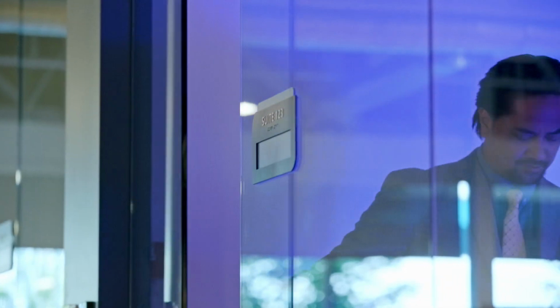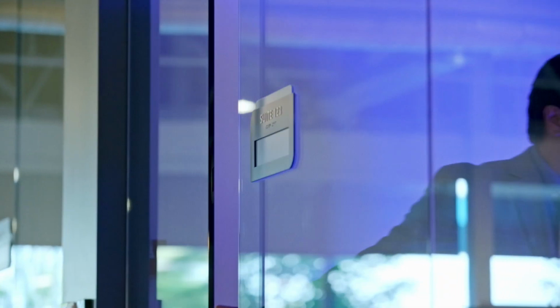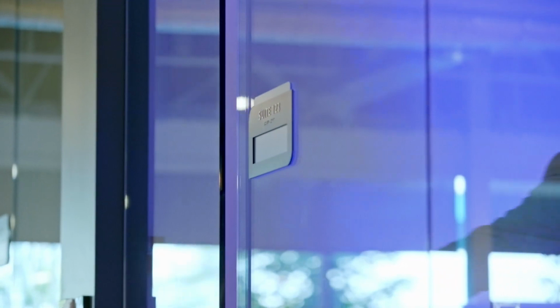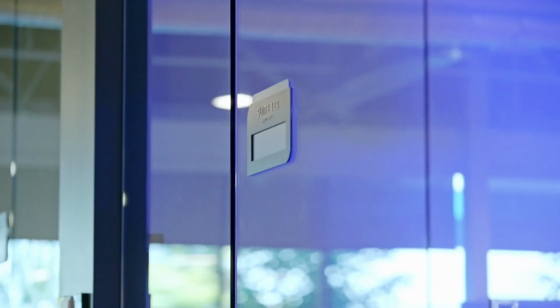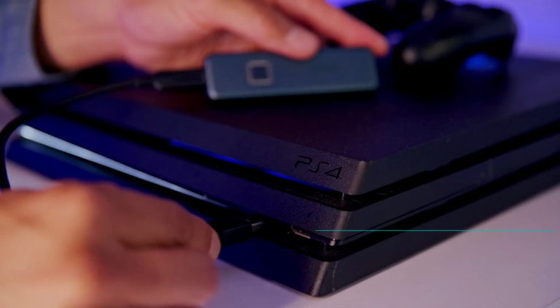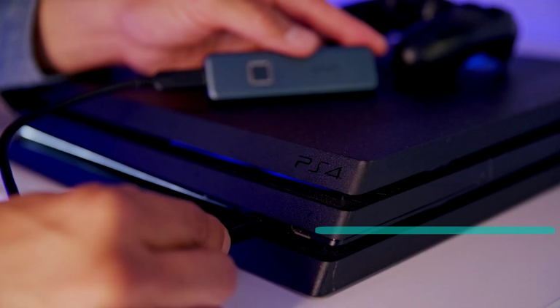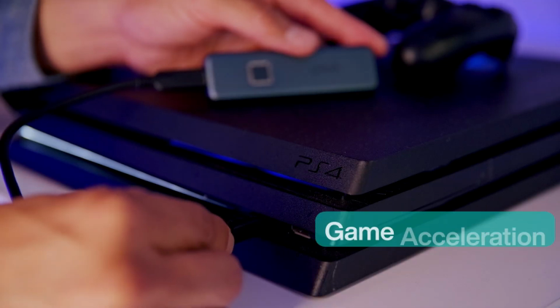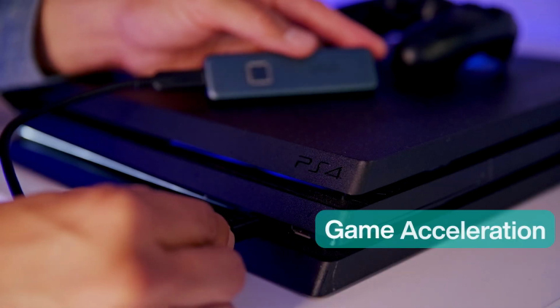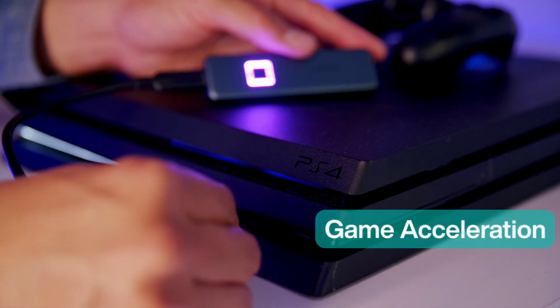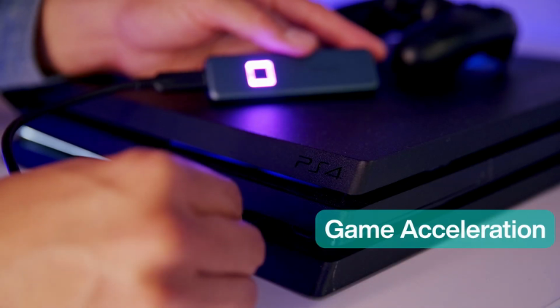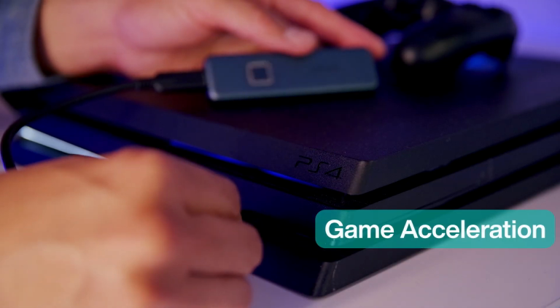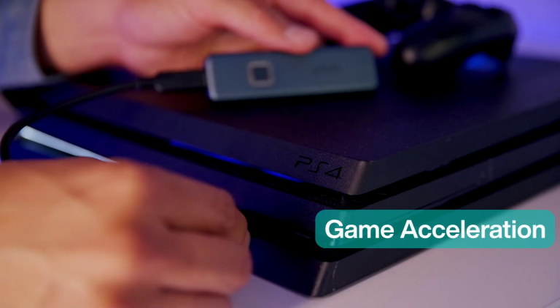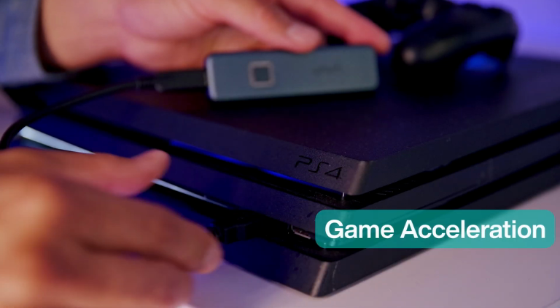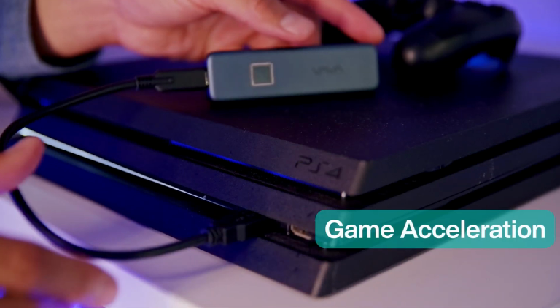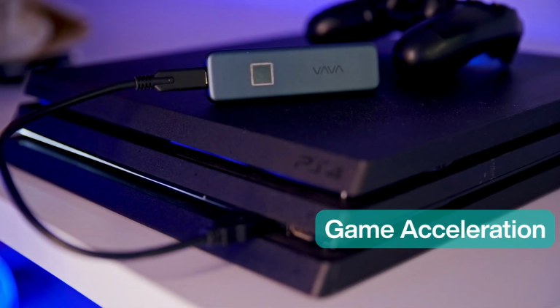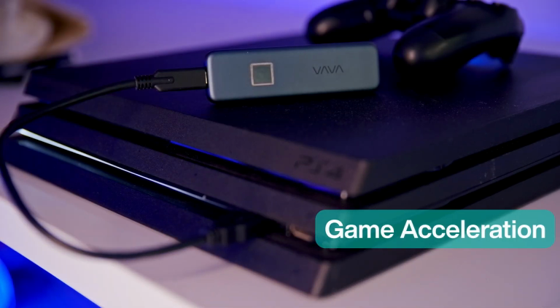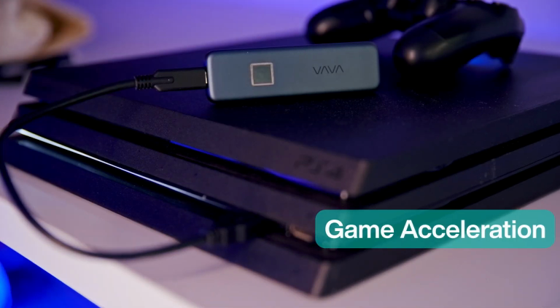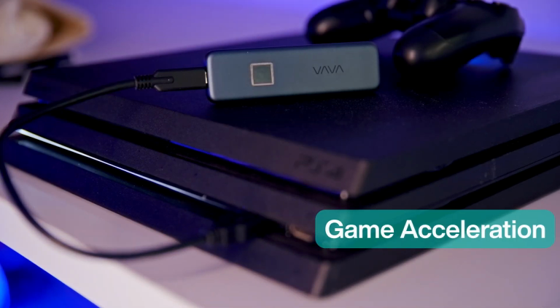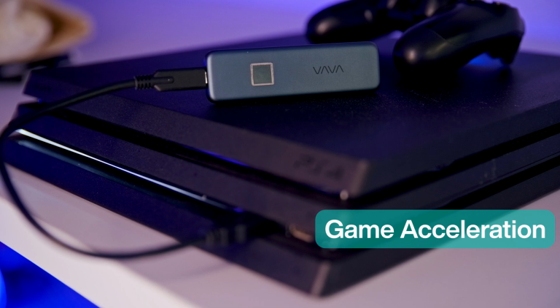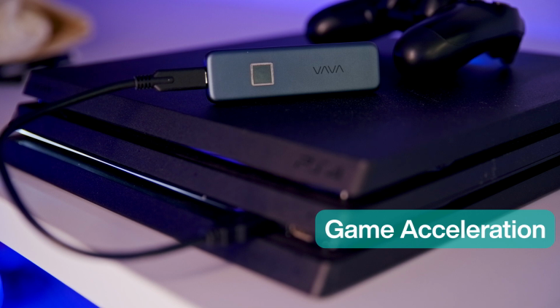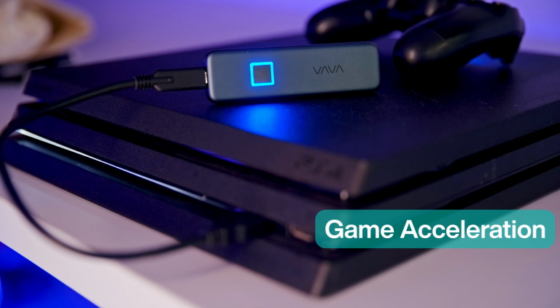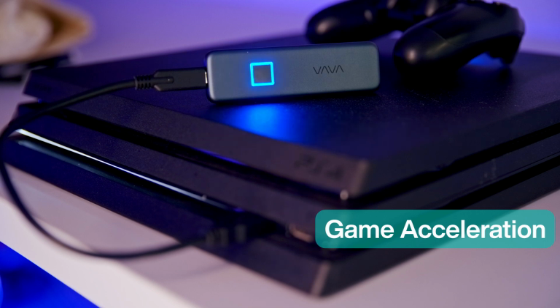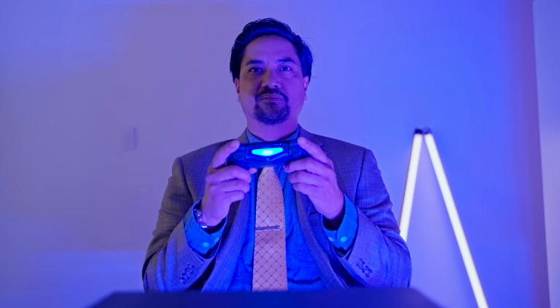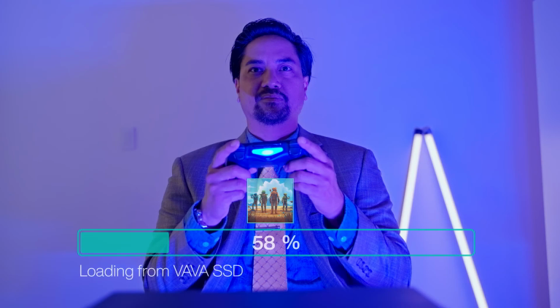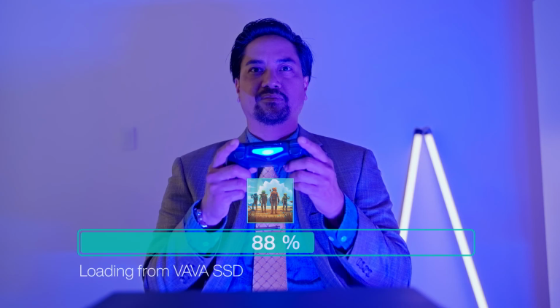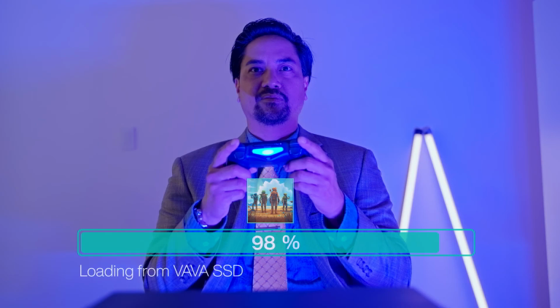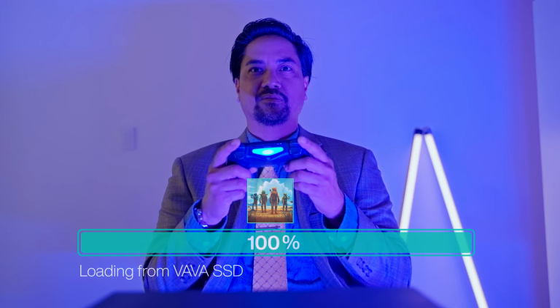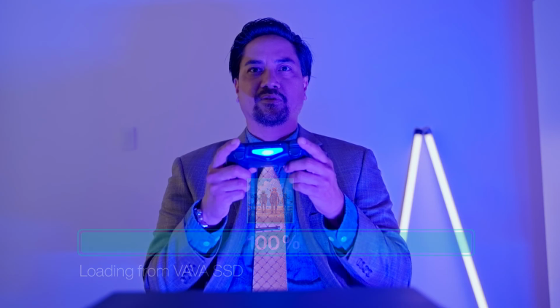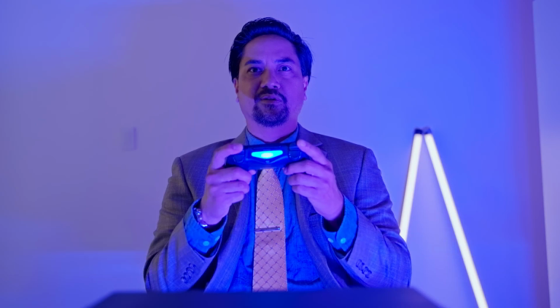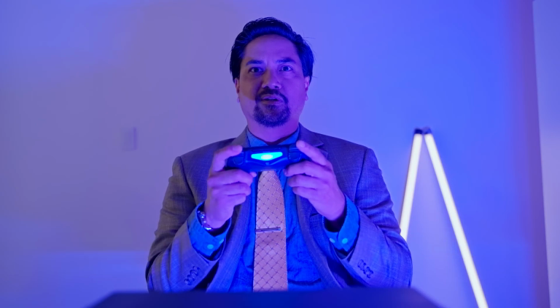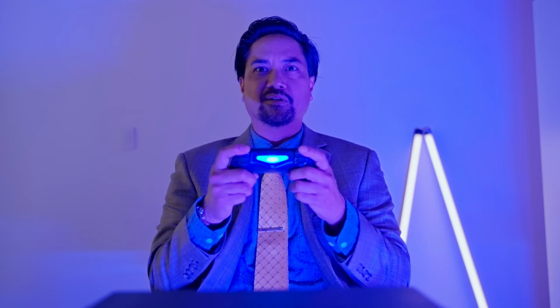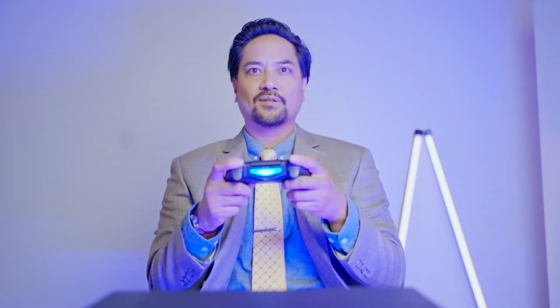And if you're a gamer, you'll love it too. VAVA SSD accelerates your game loading speeds for console games.